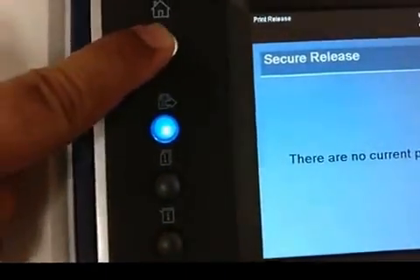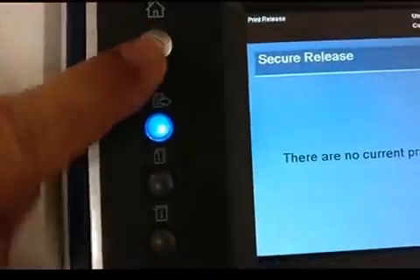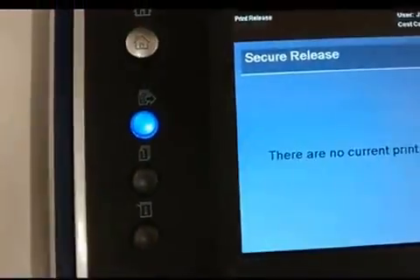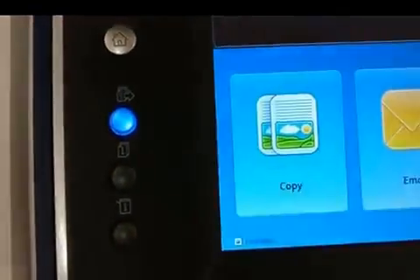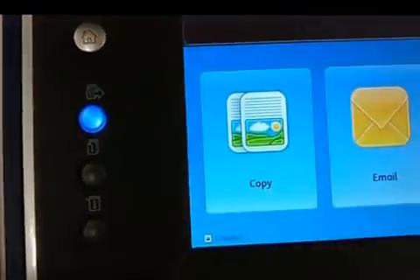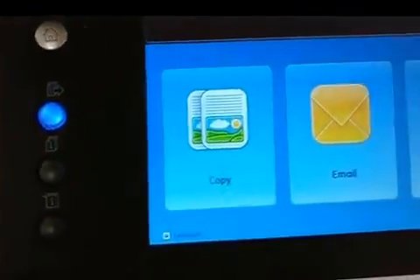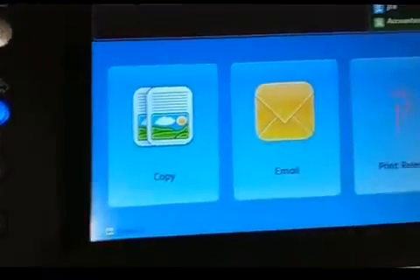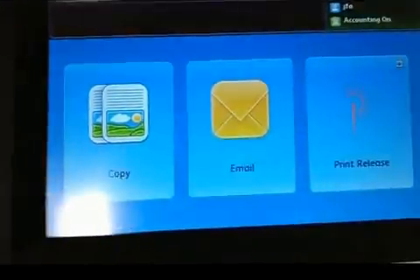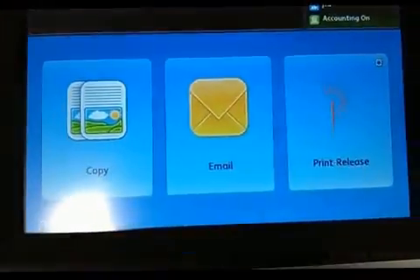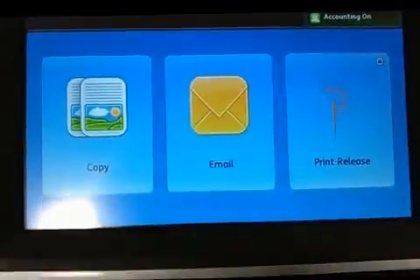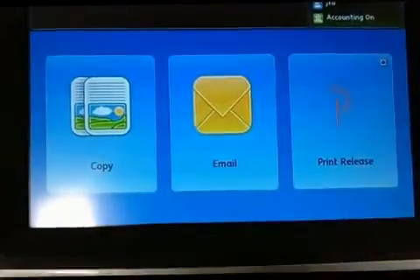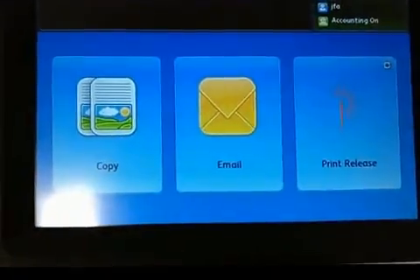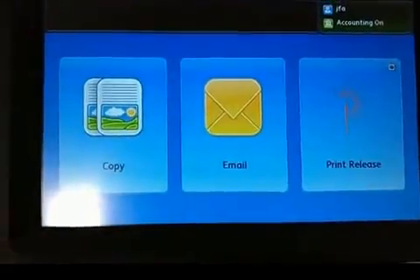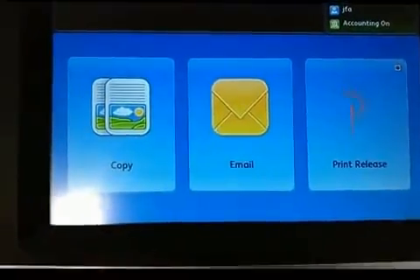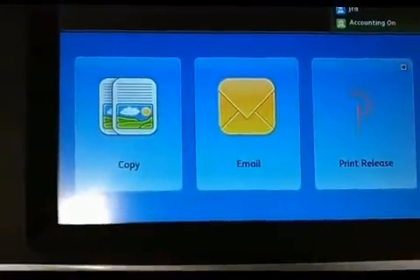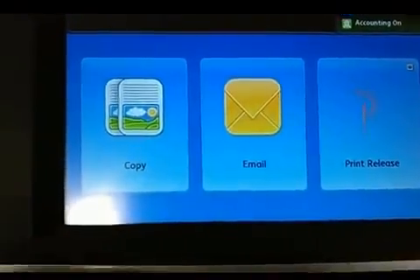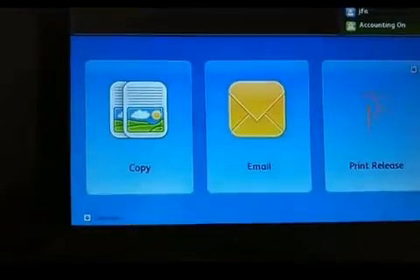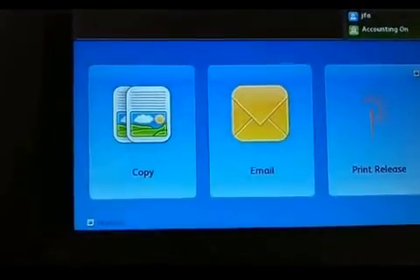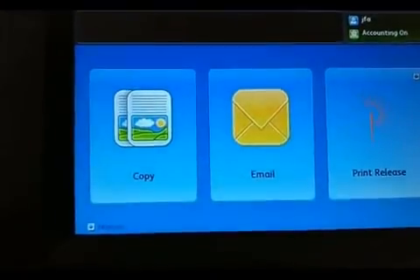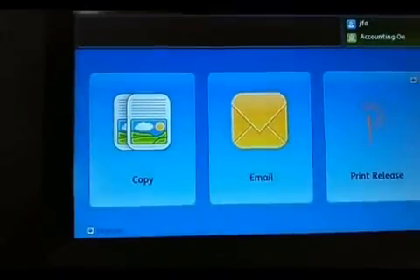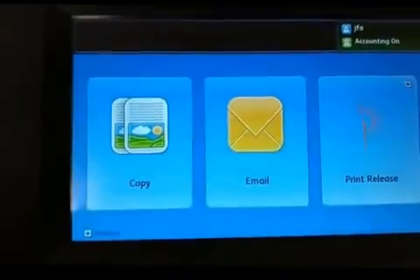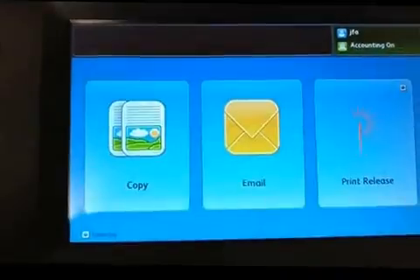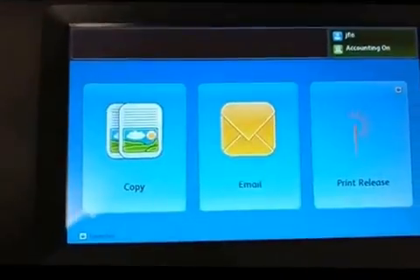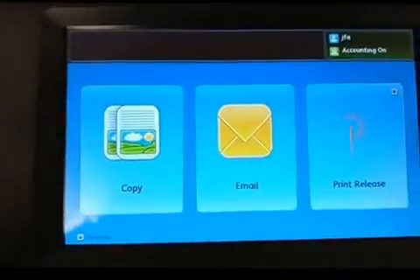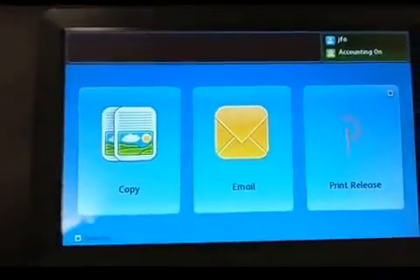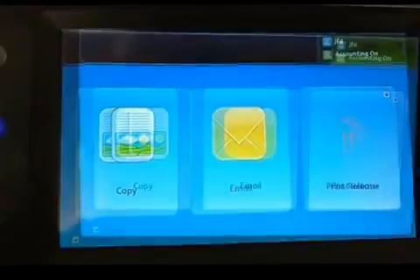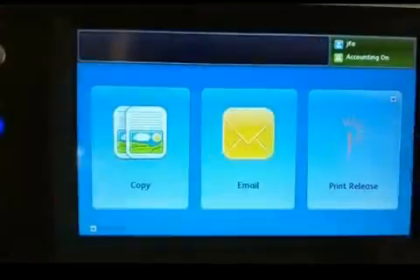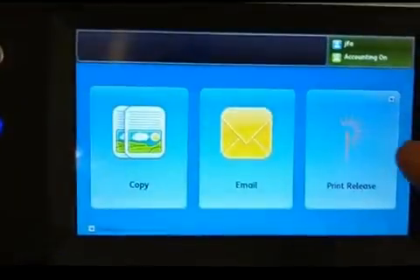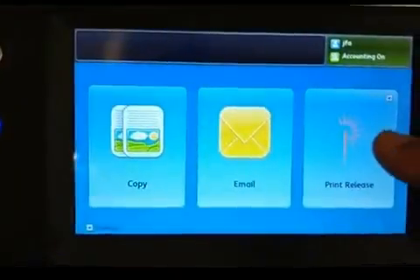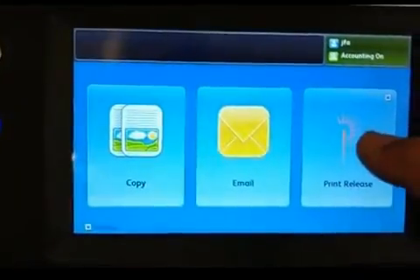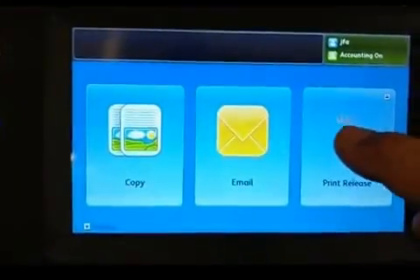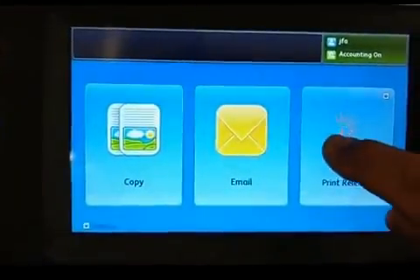The other button that is important is the home button, because that brings you to the top where you can choose to copy, email, and print.